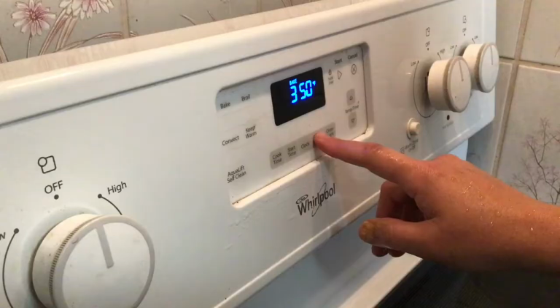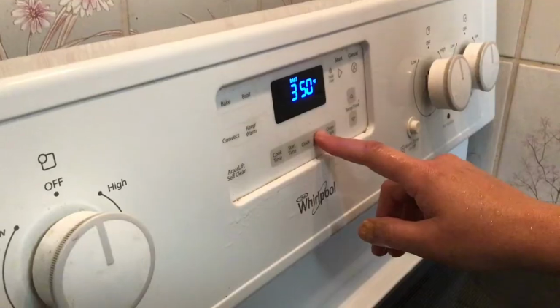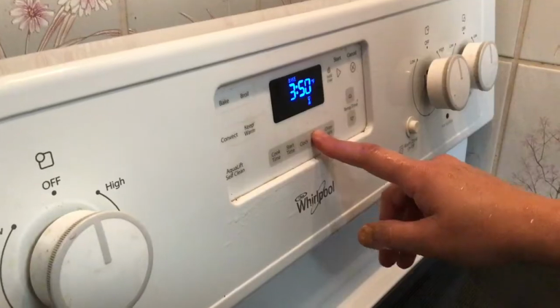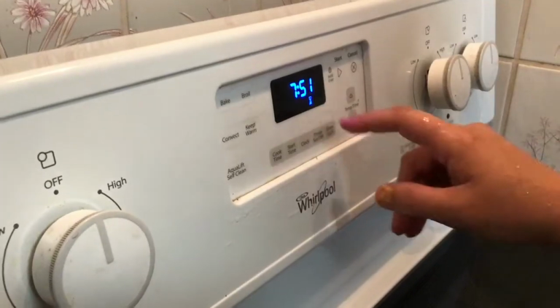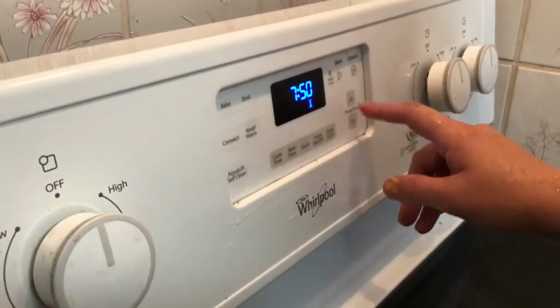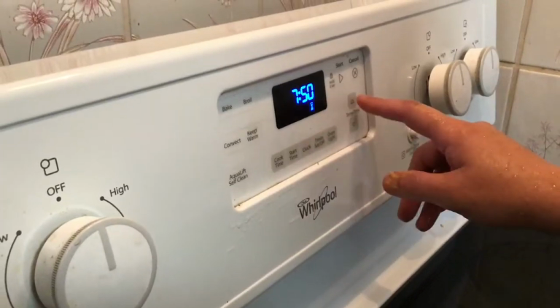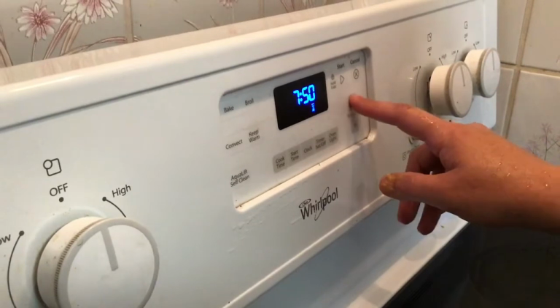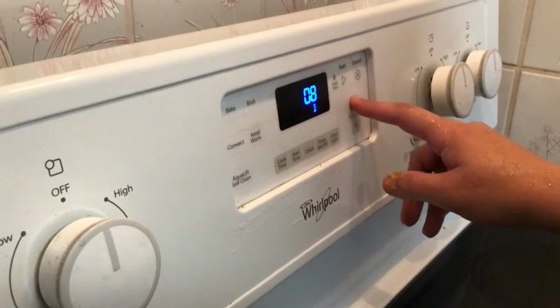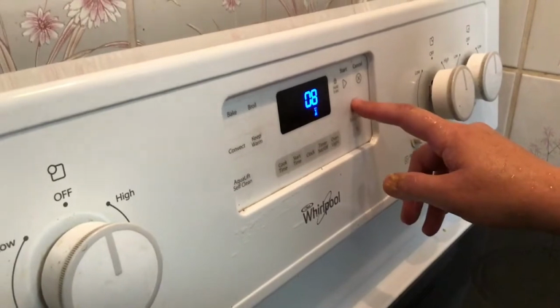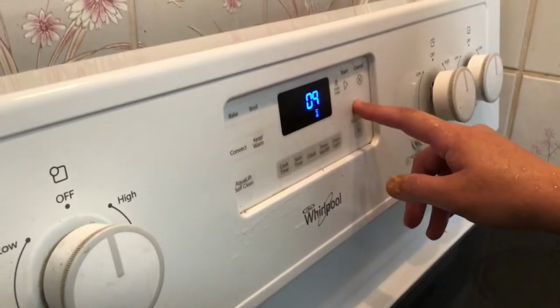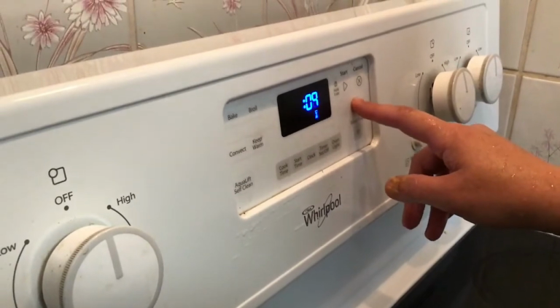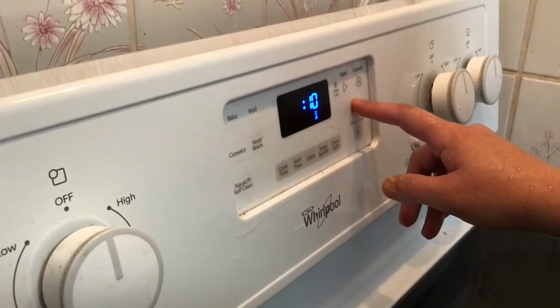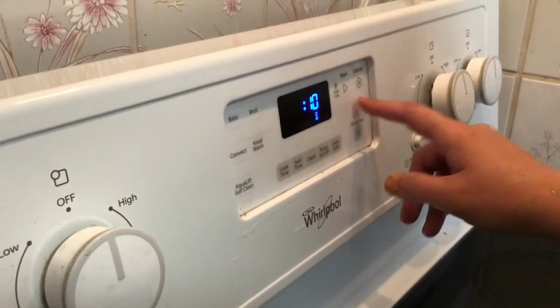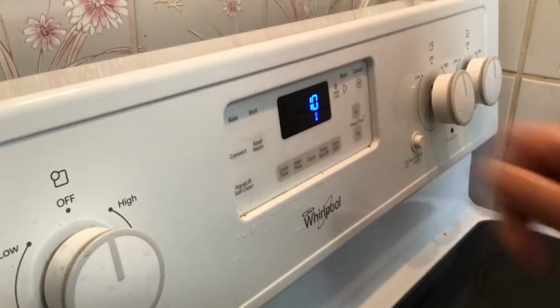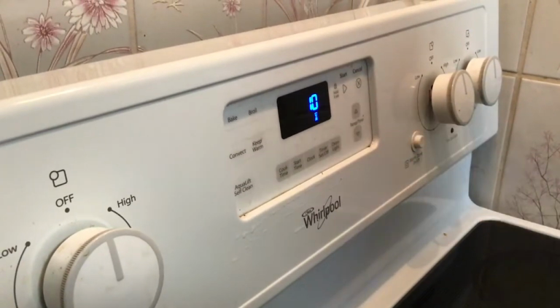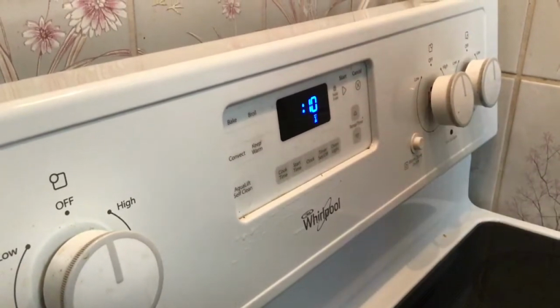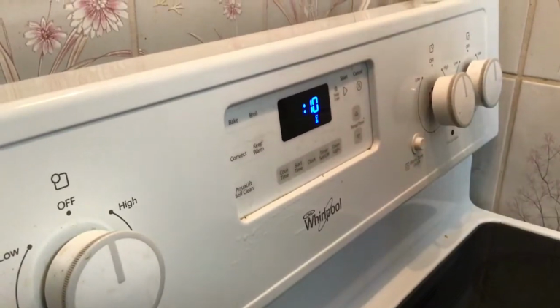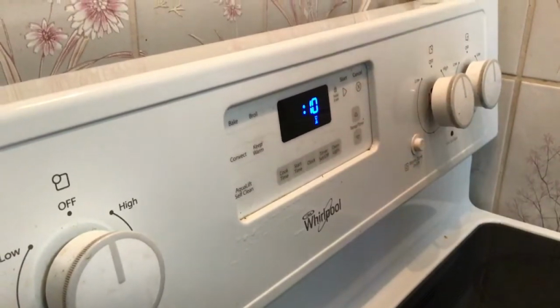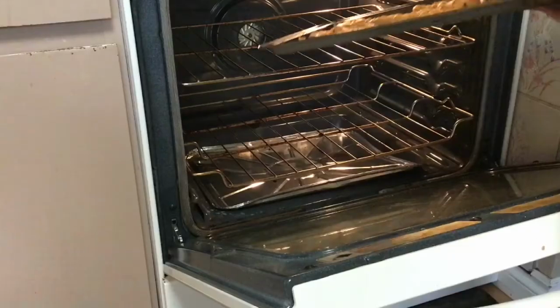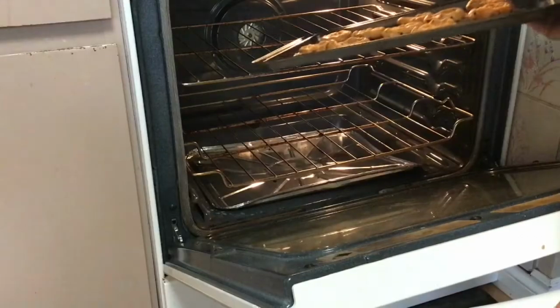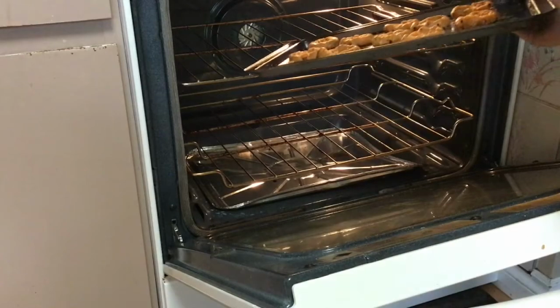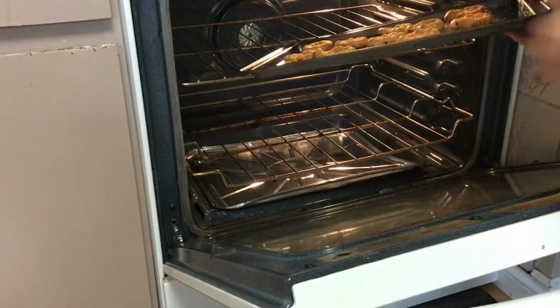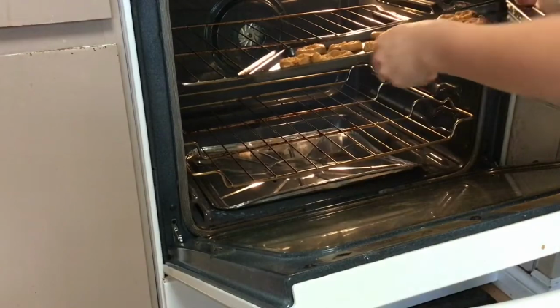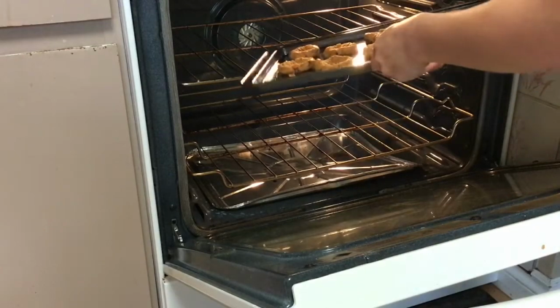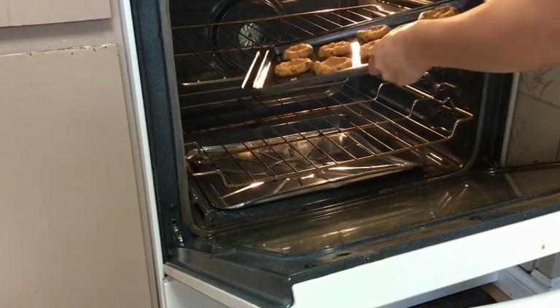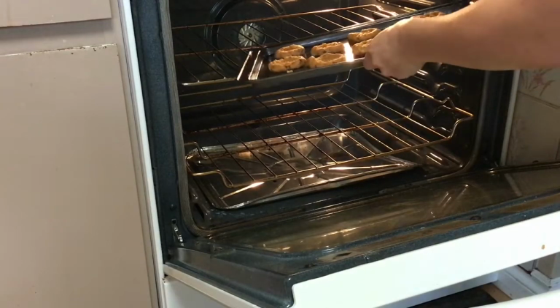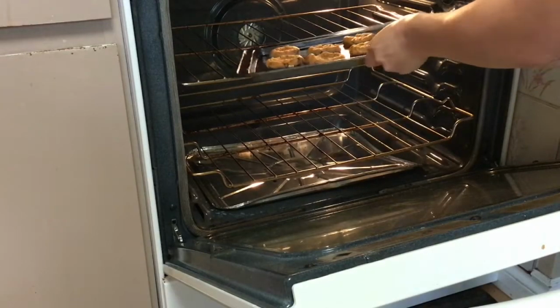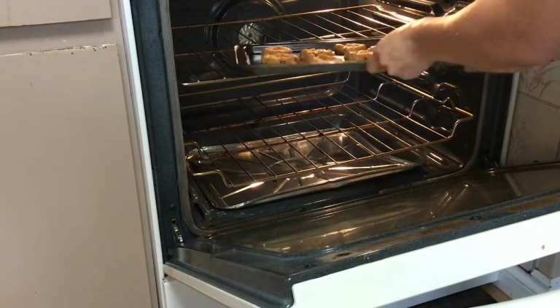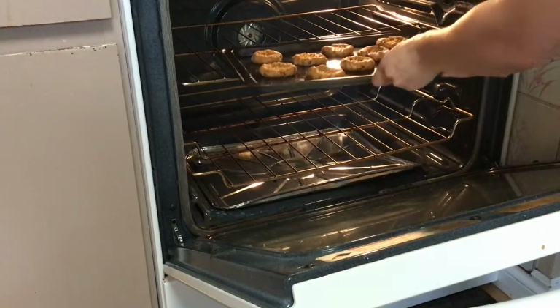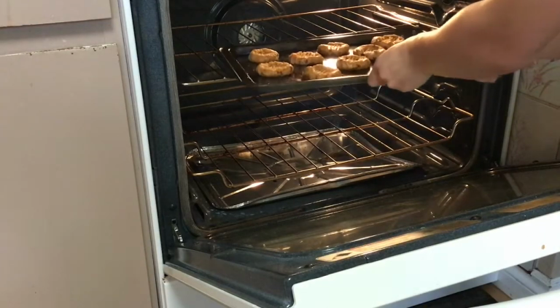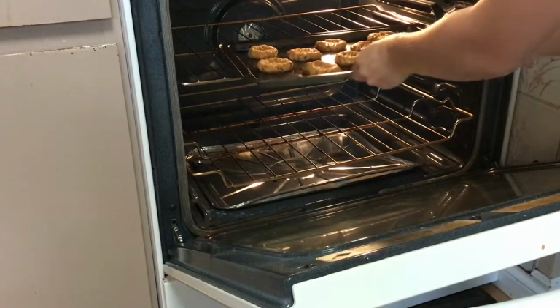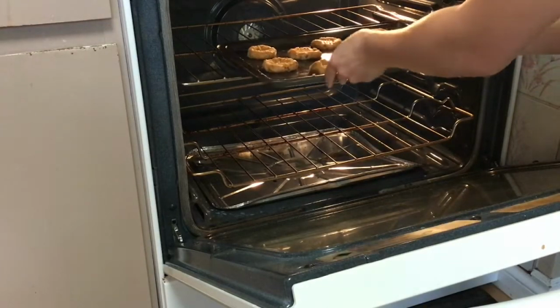Set a timer for 10 minutes and put them in the oven.